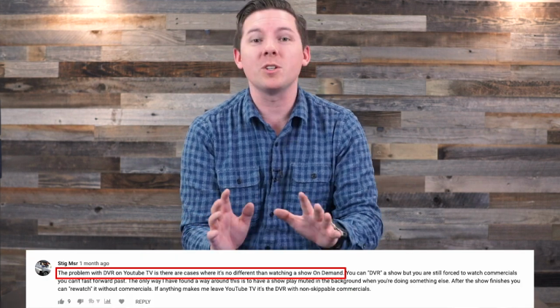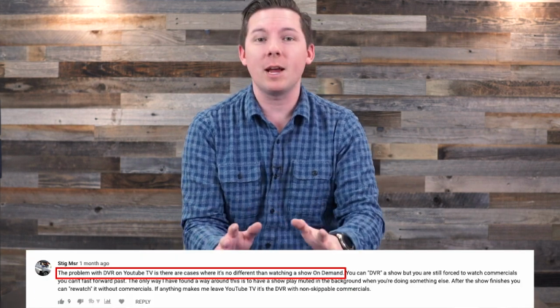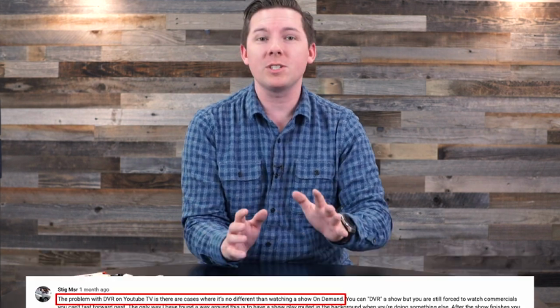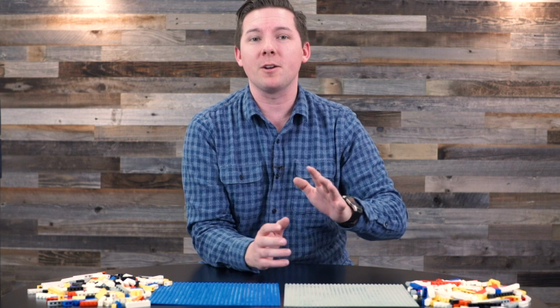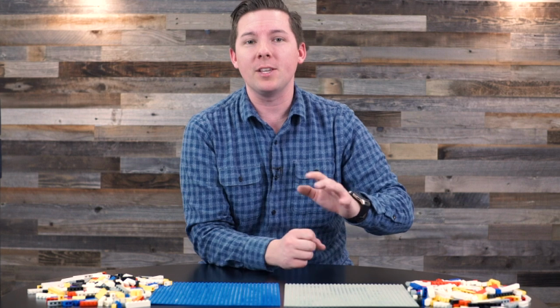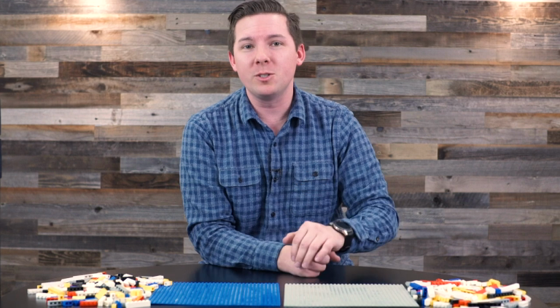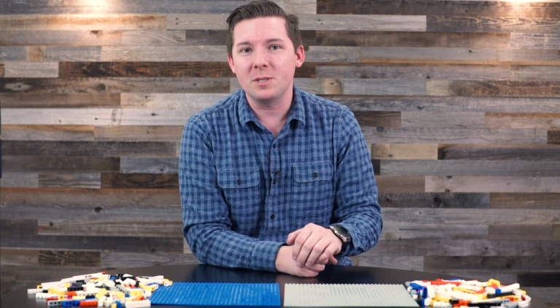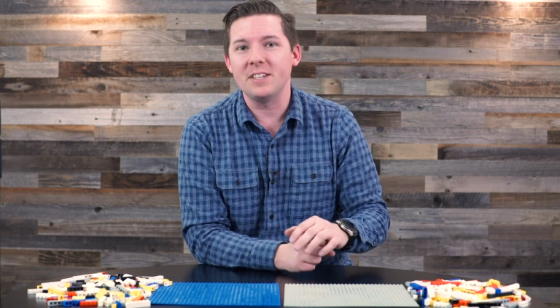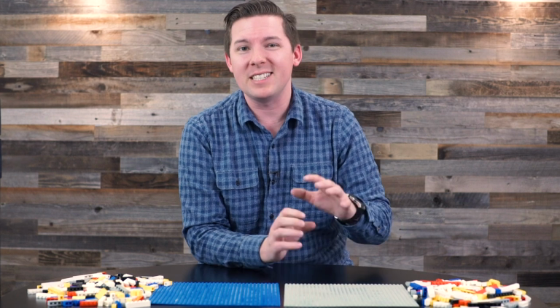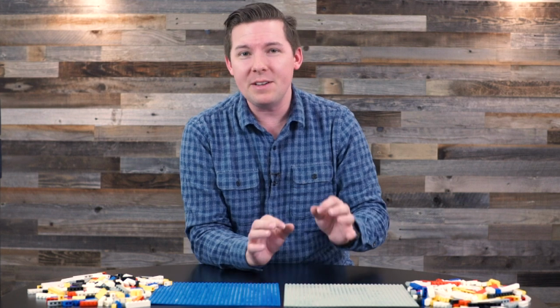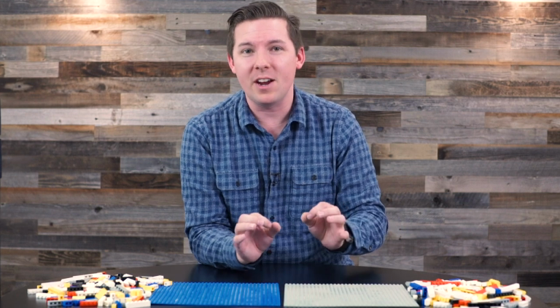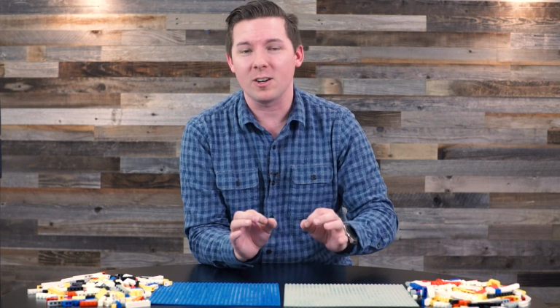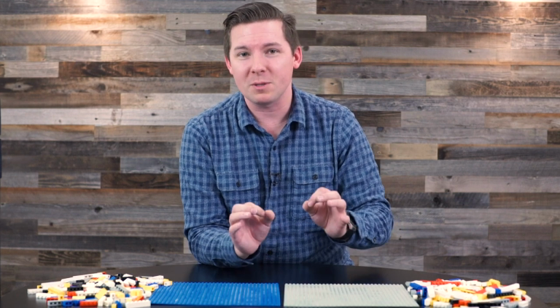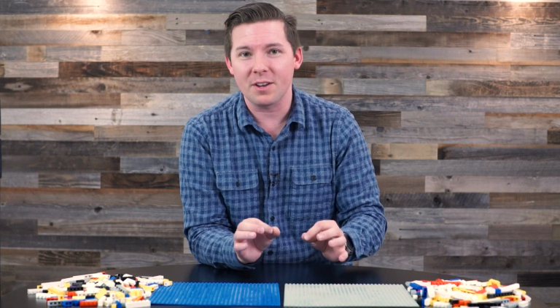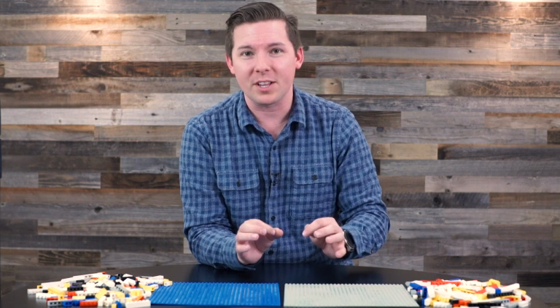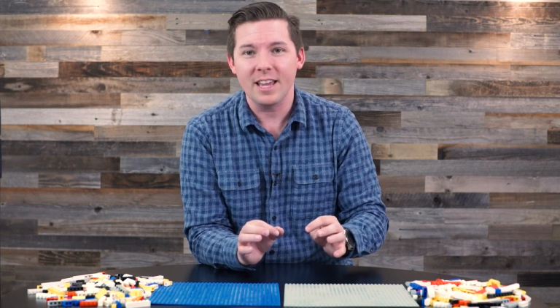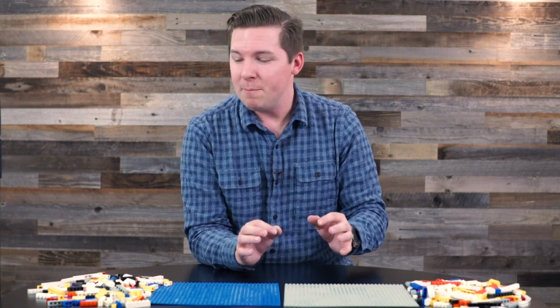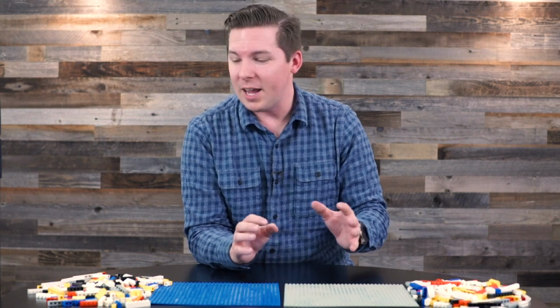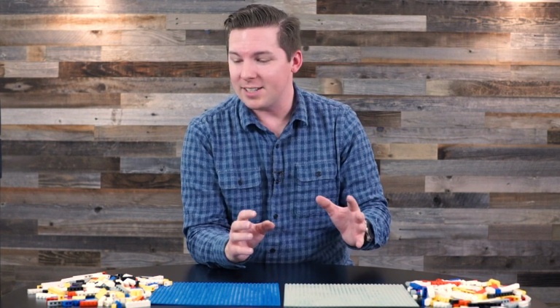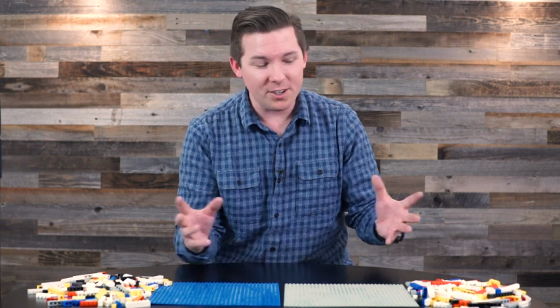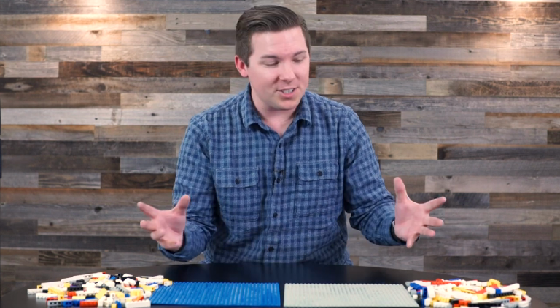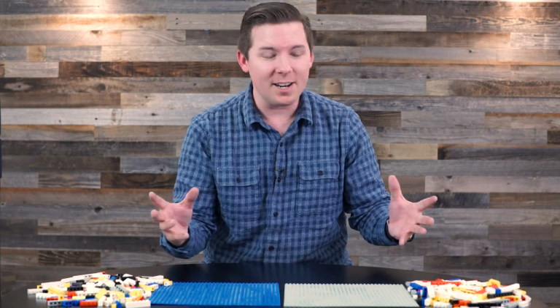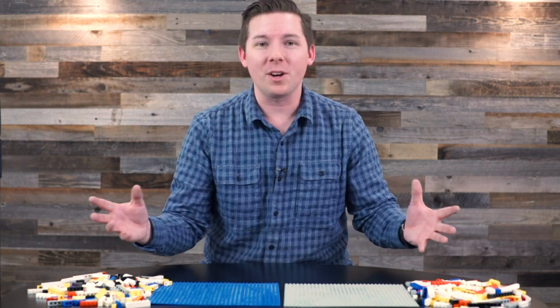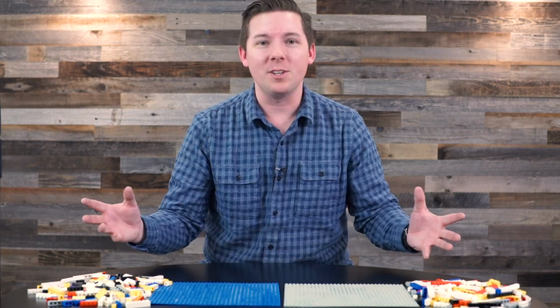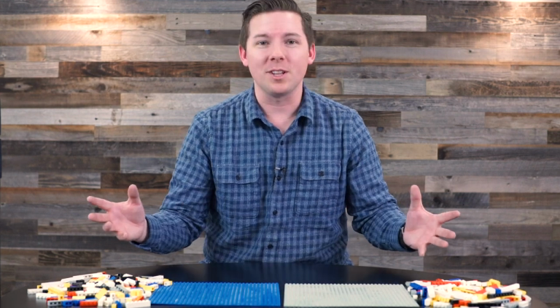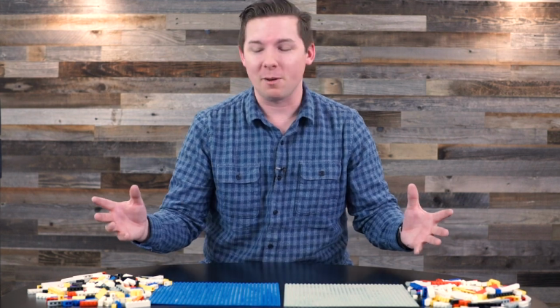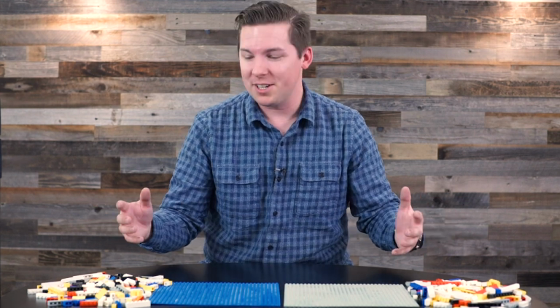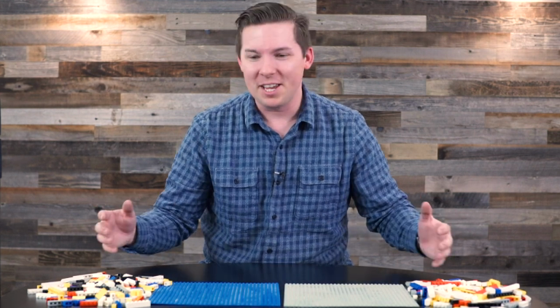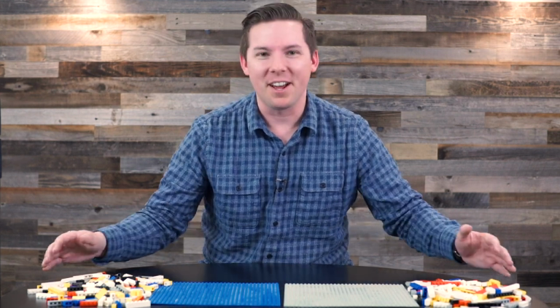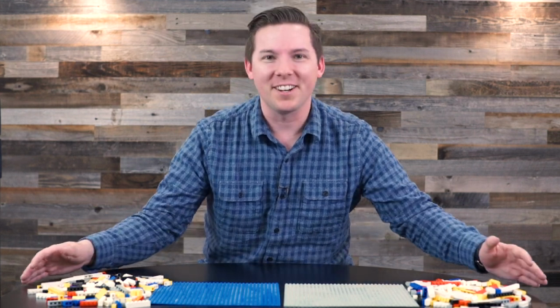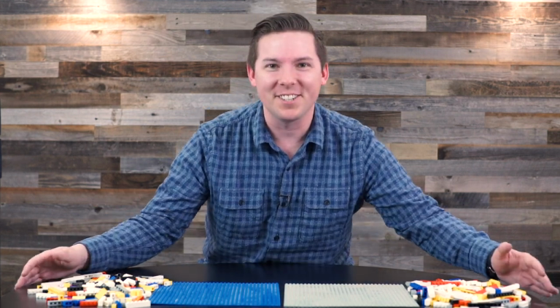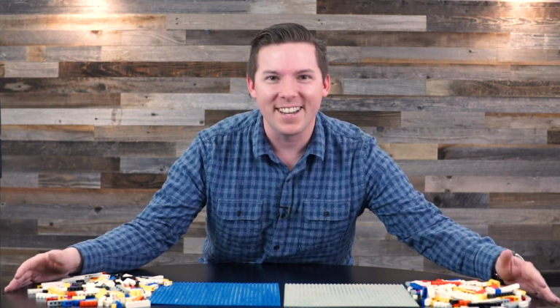So today we're talking about YouTube TV's DVR specifically, and to understand it, we're going to use a language even I can understand.